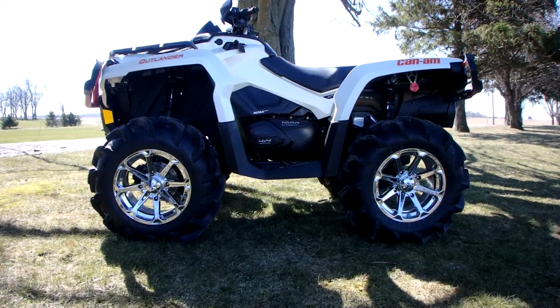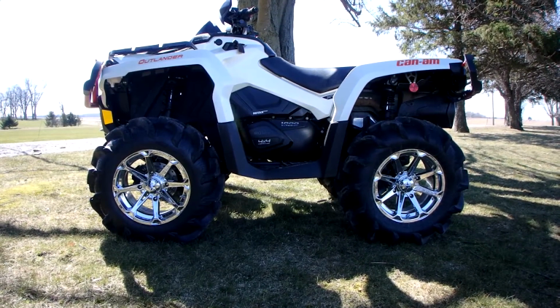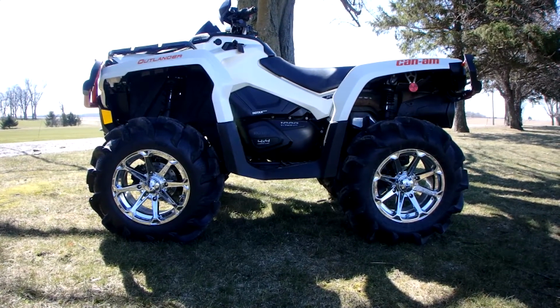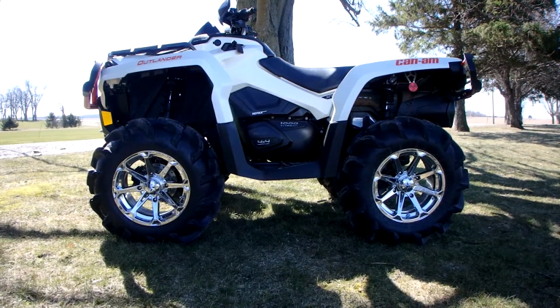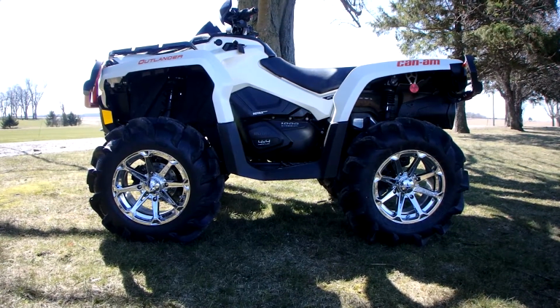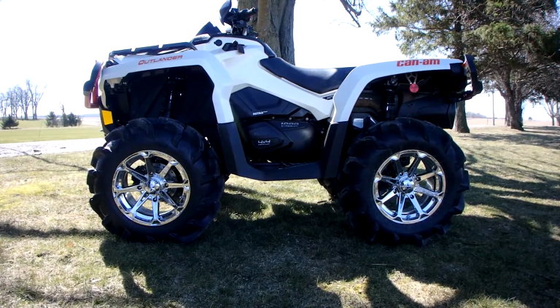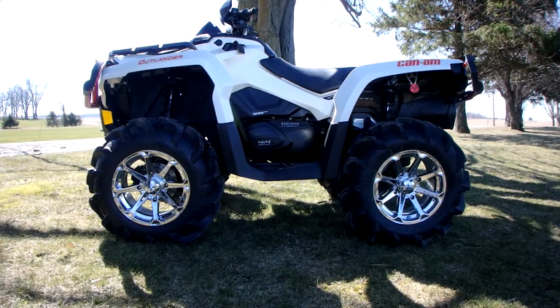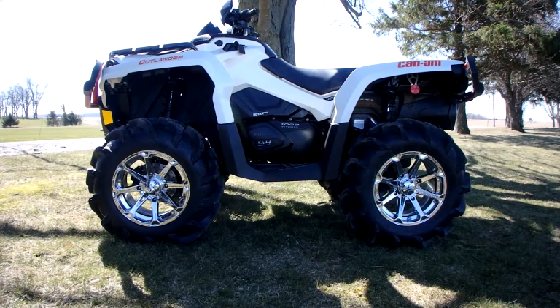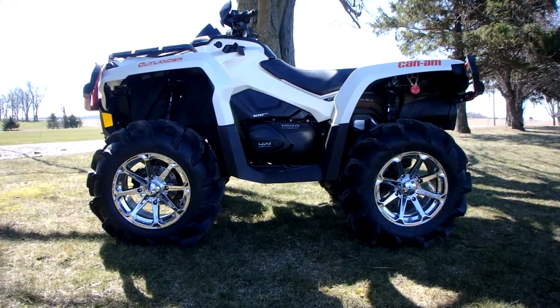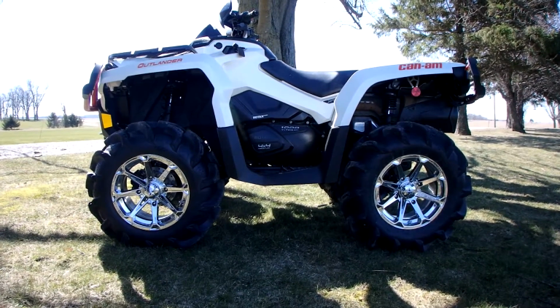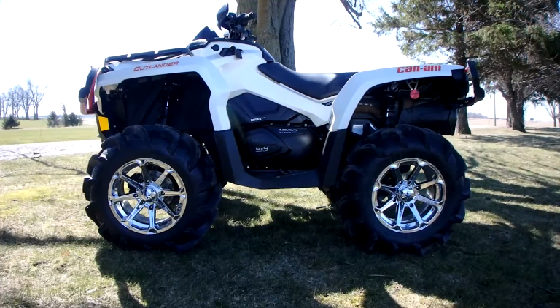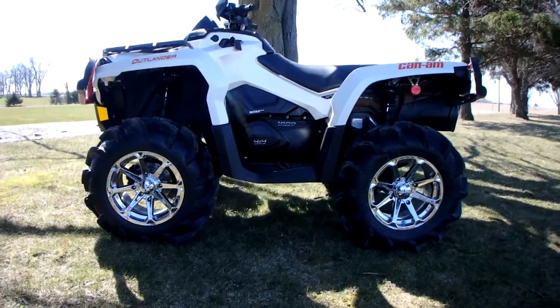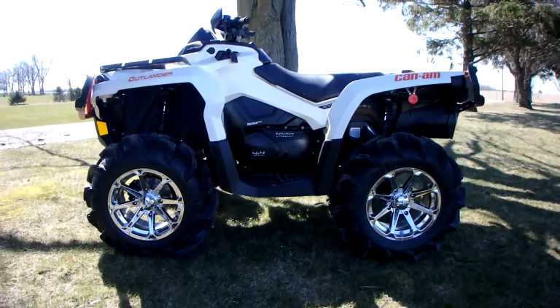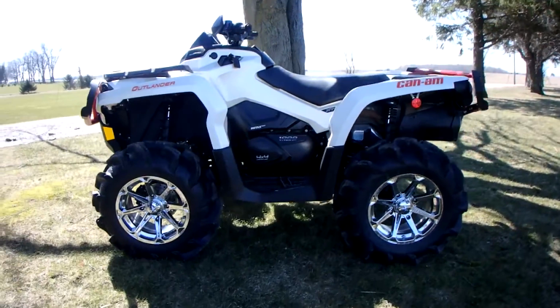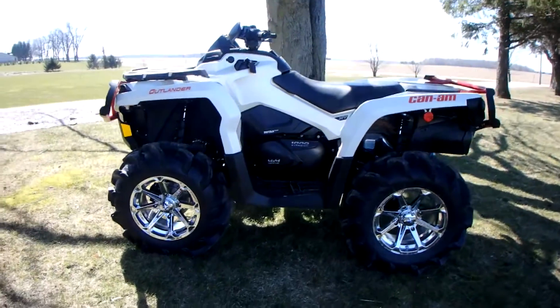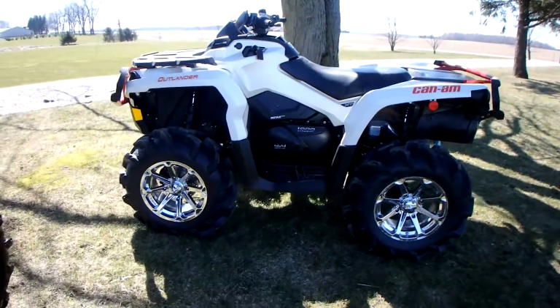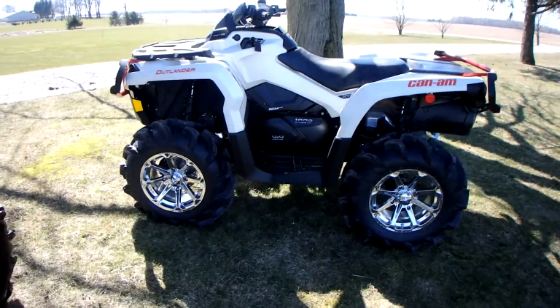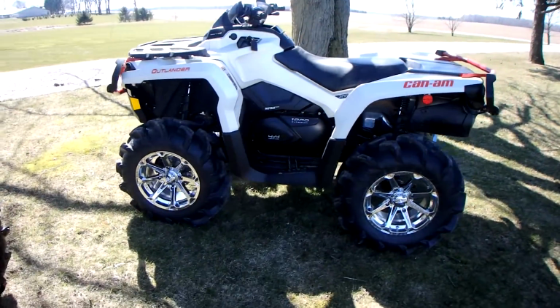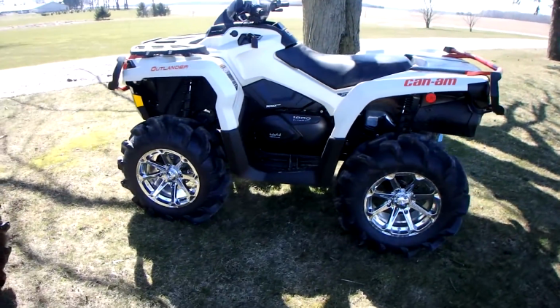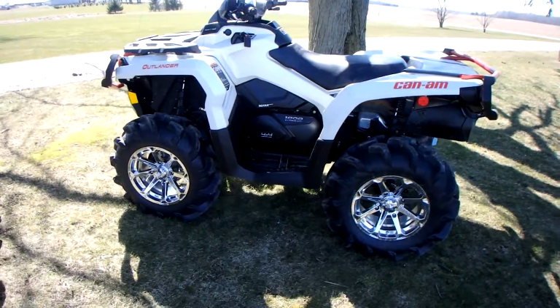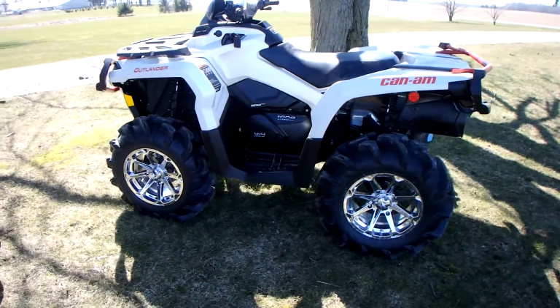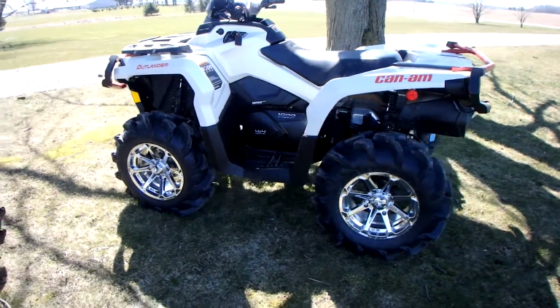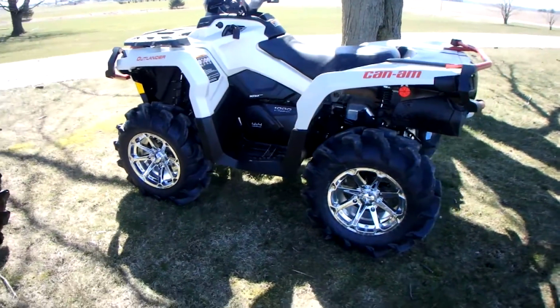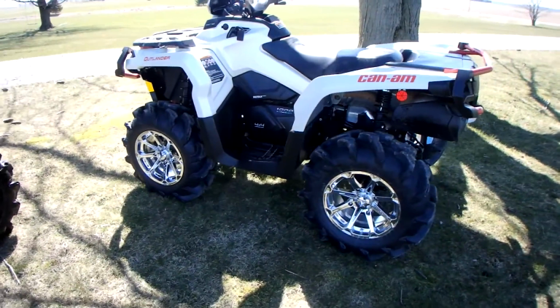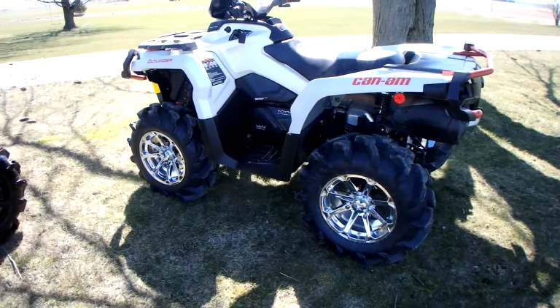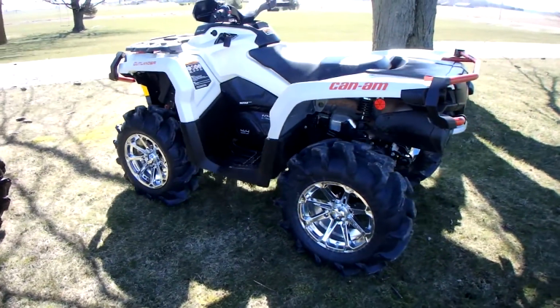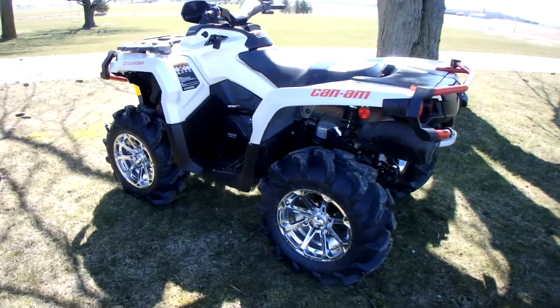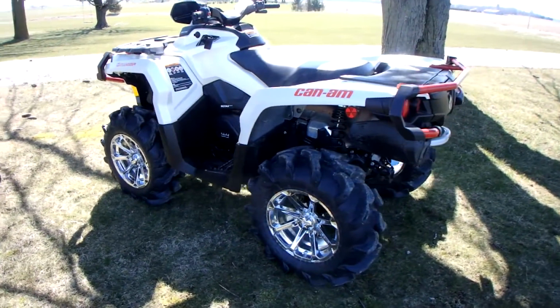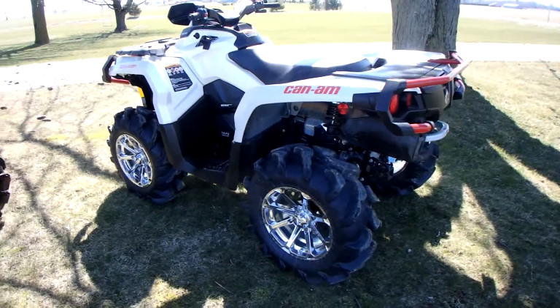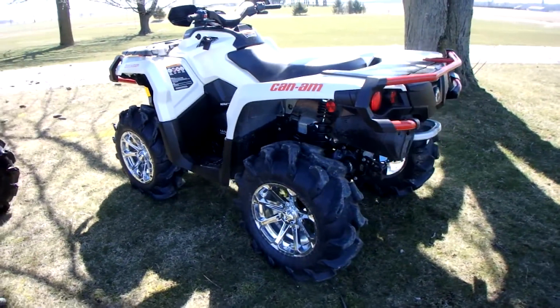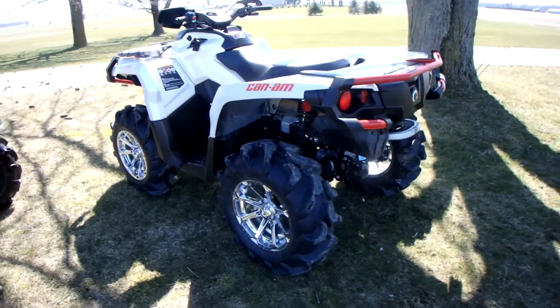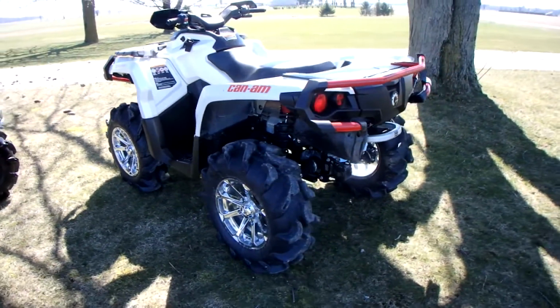It sits up a lot better — a lot nicer. And the ride really isn't that much different.